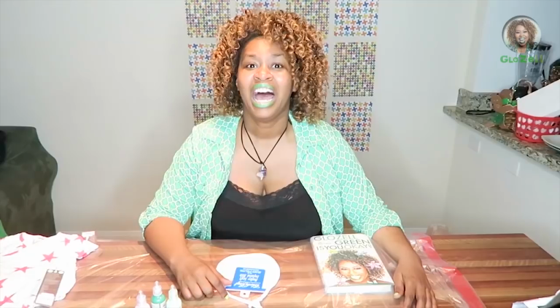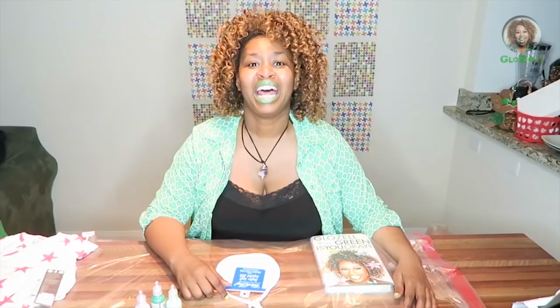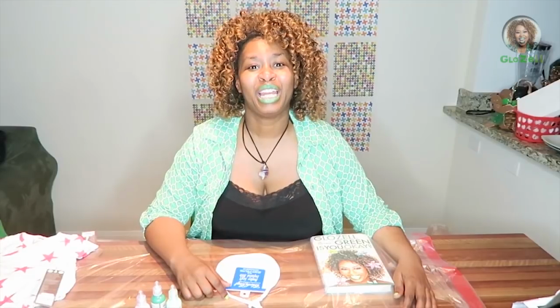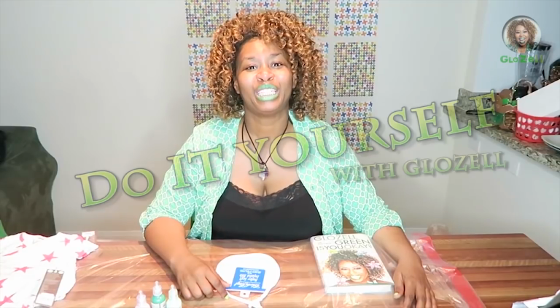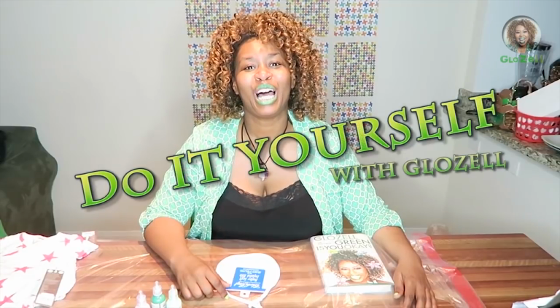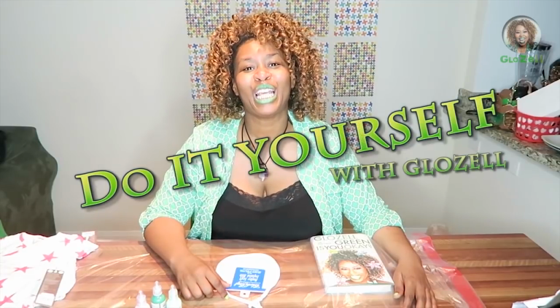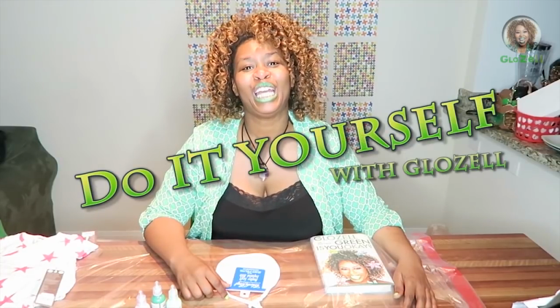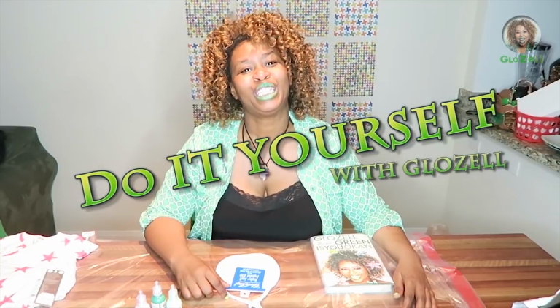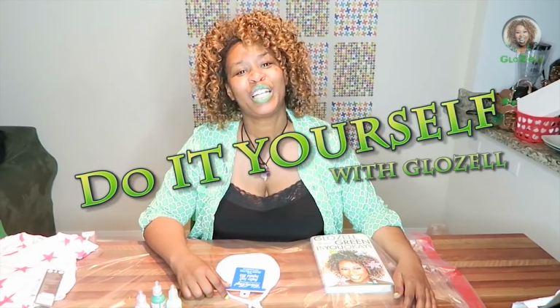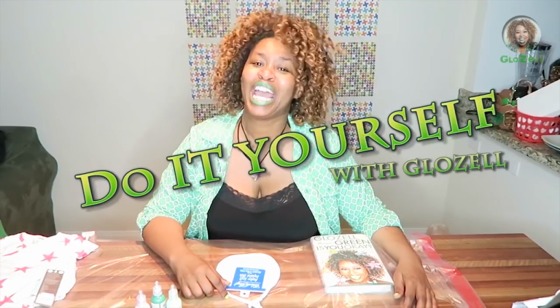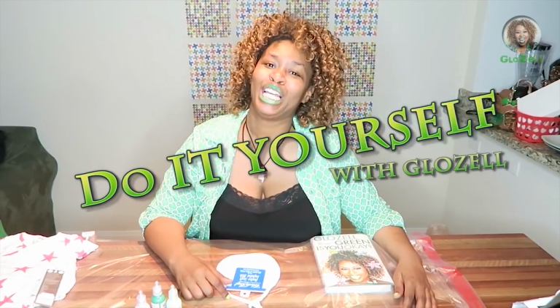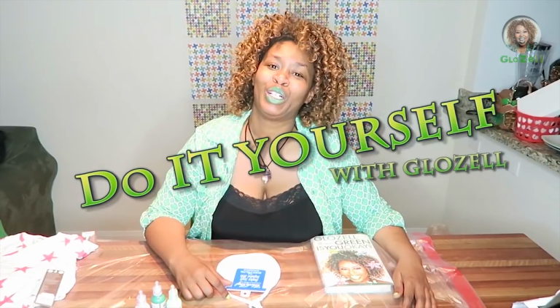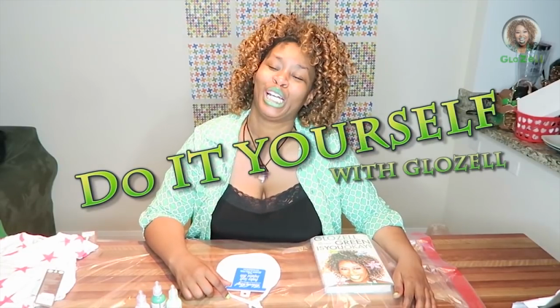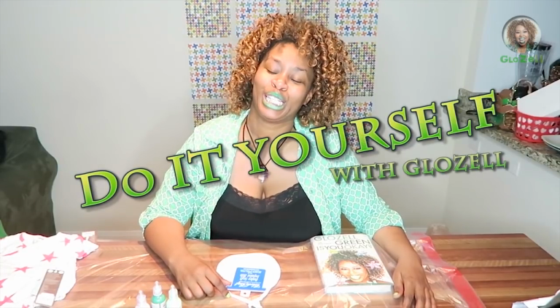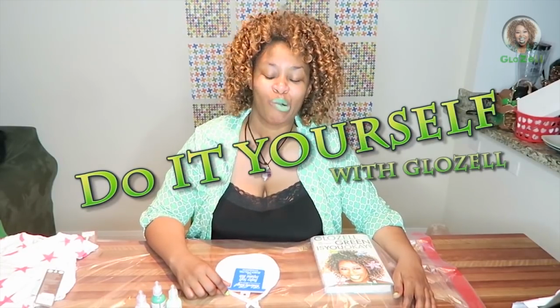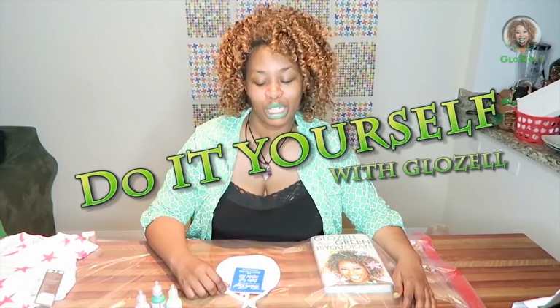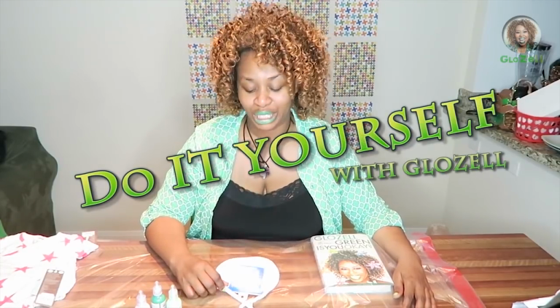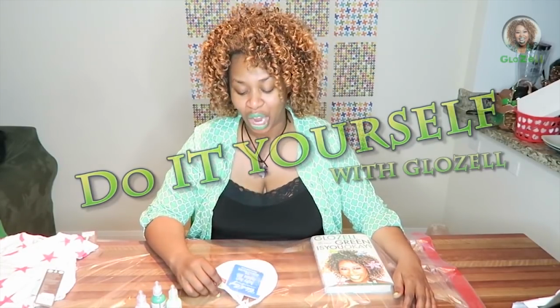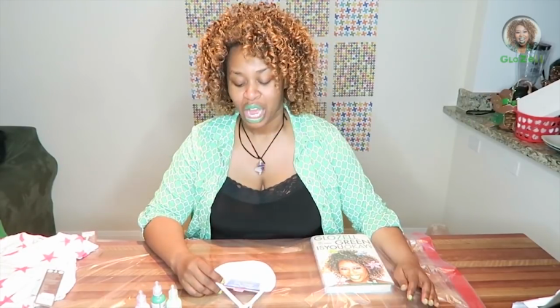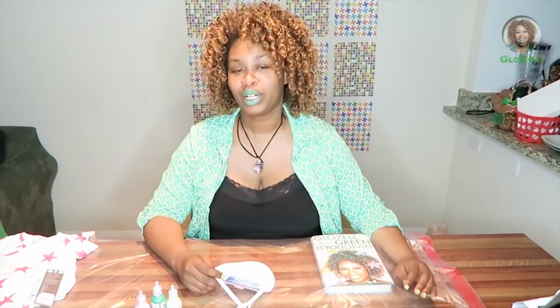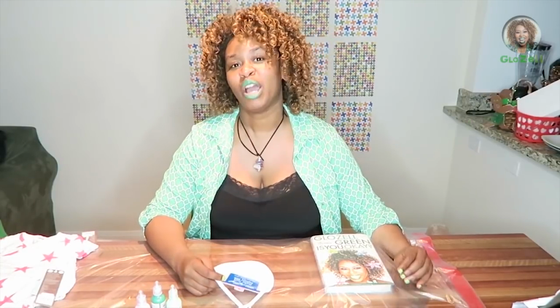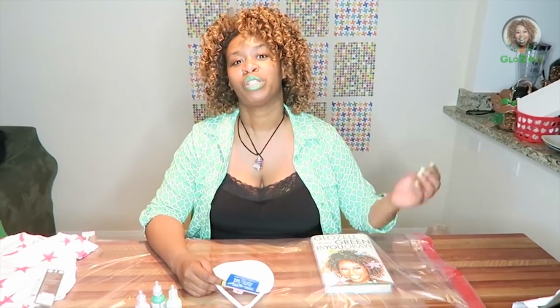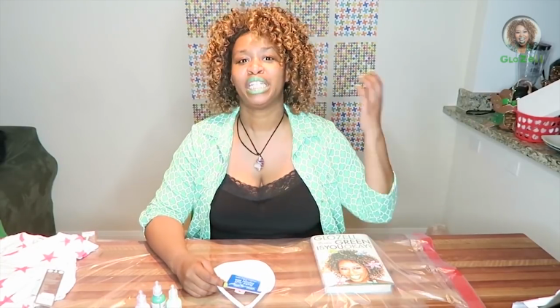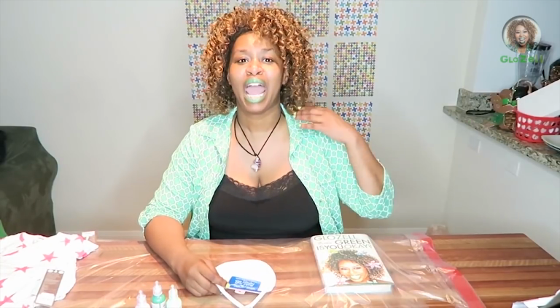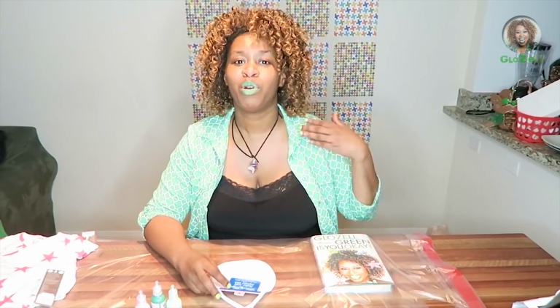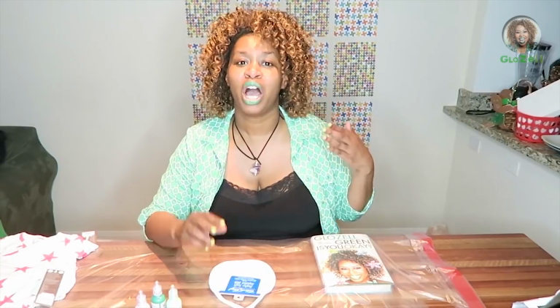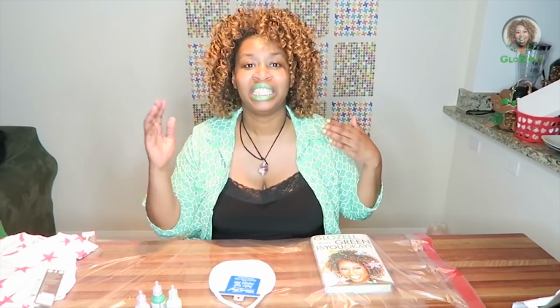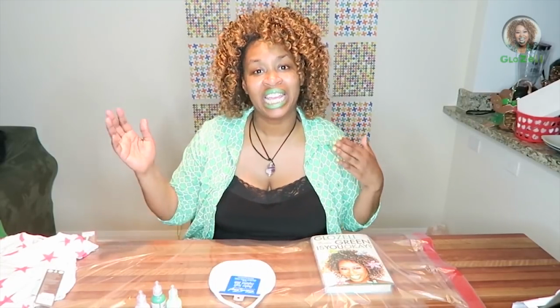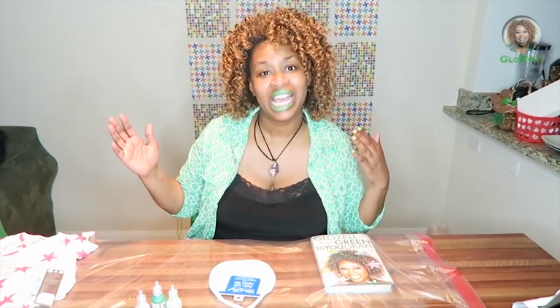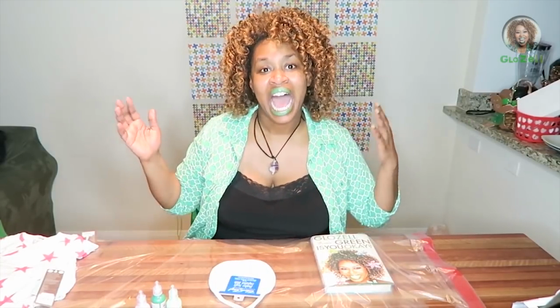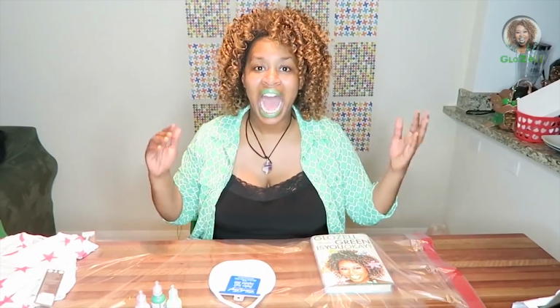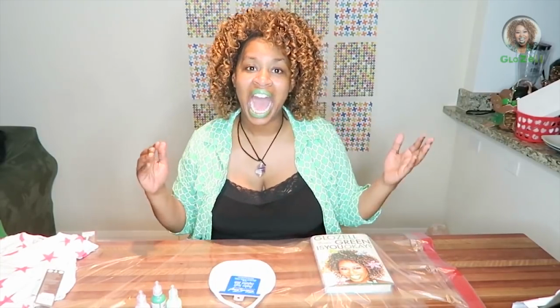Hello, this is GloZell. Is you okay? Is you good? Because I want to know. Today we're going to DIY.